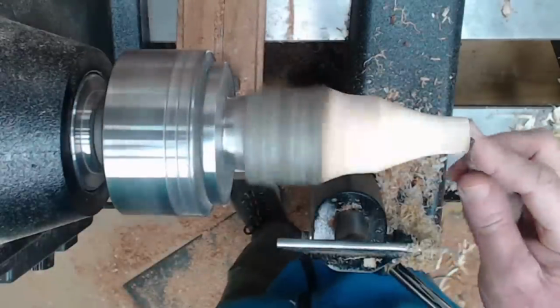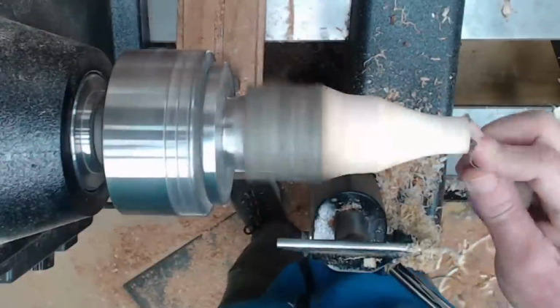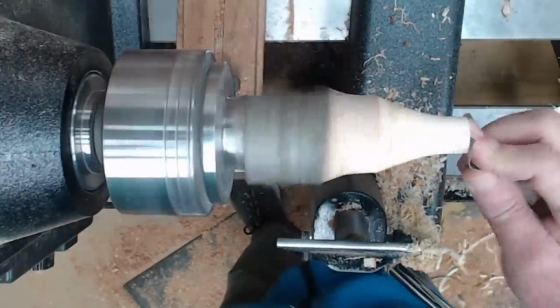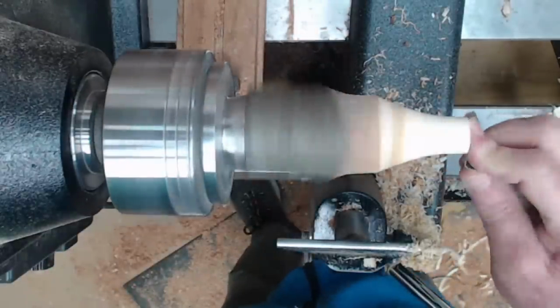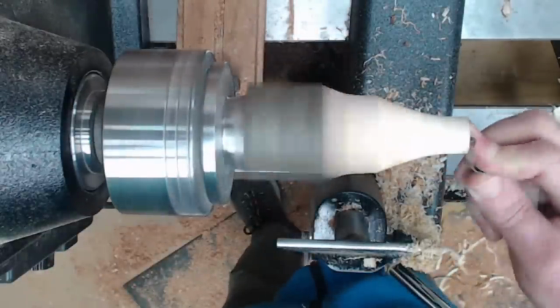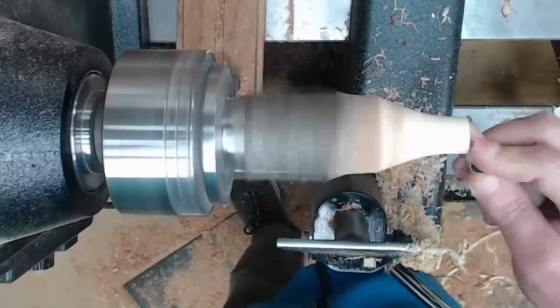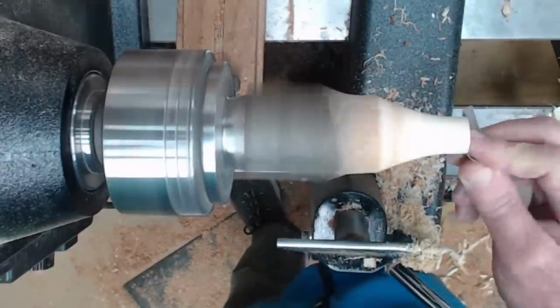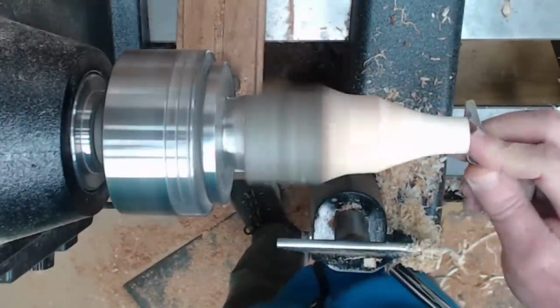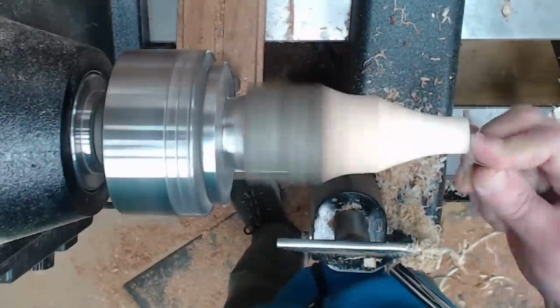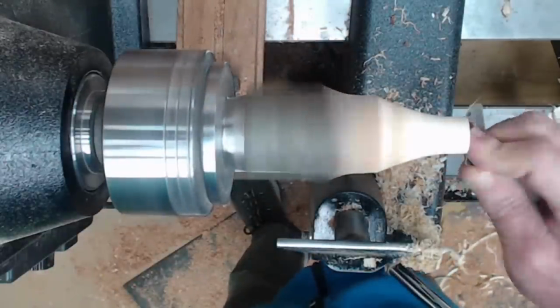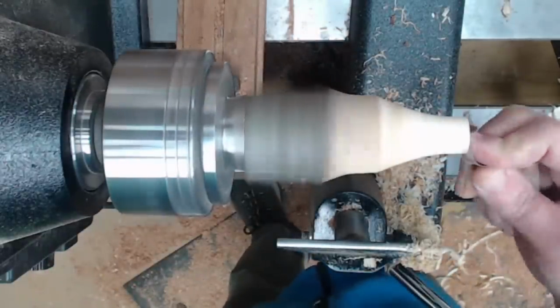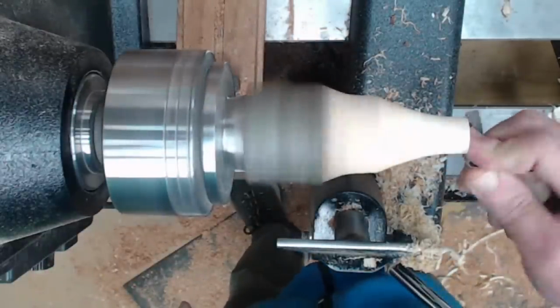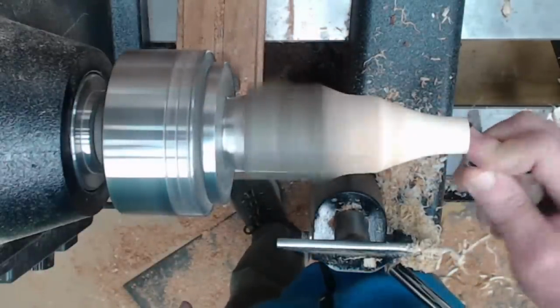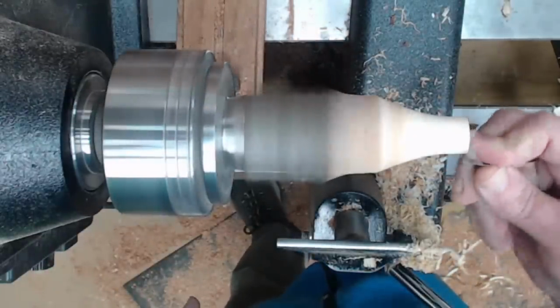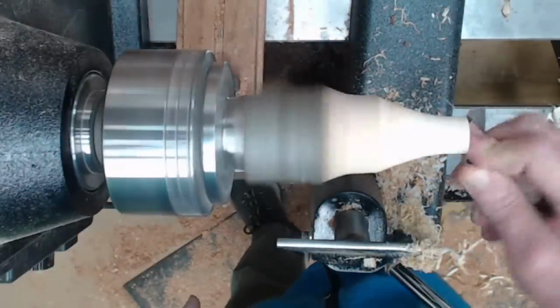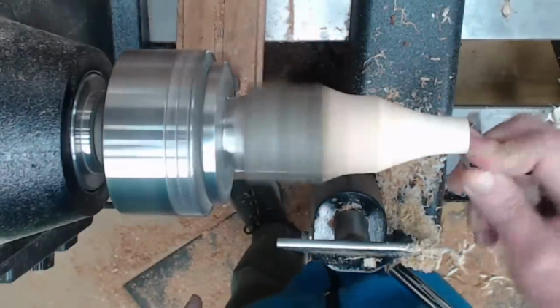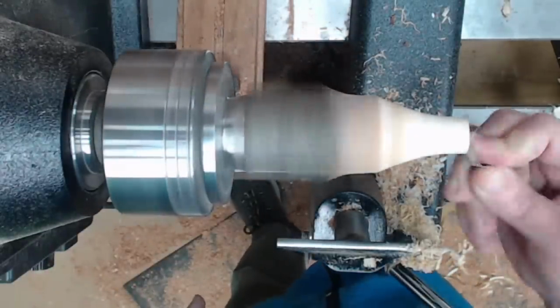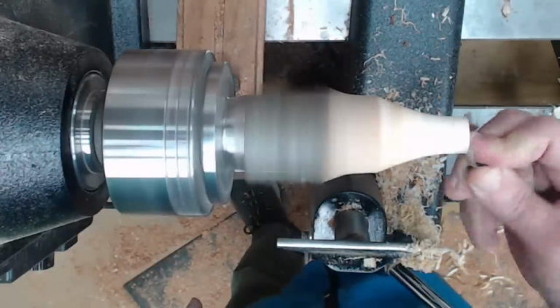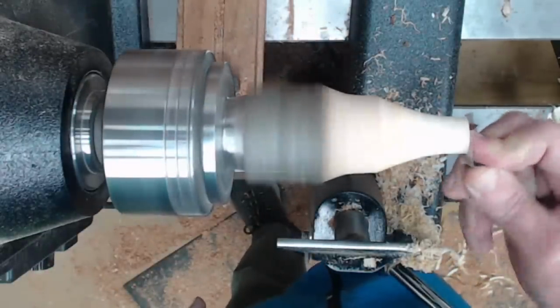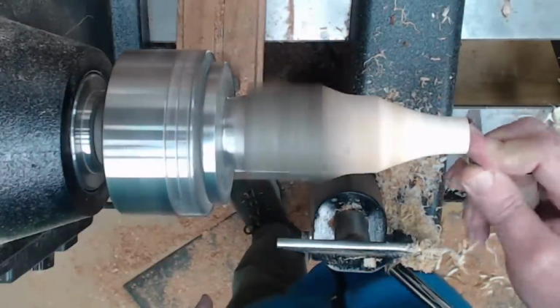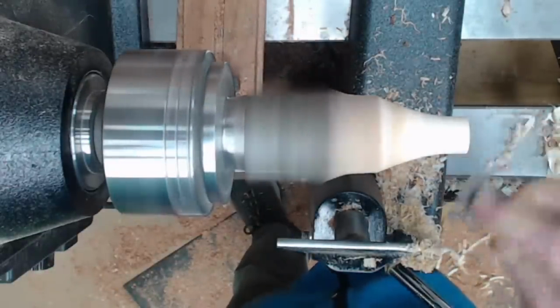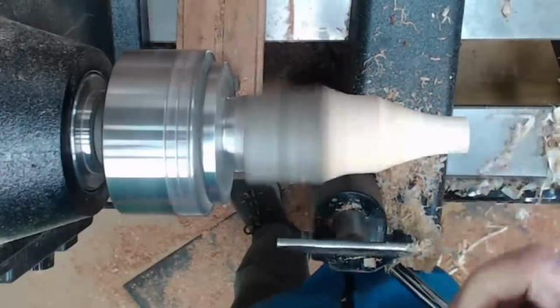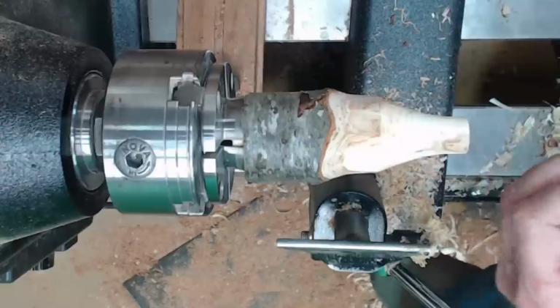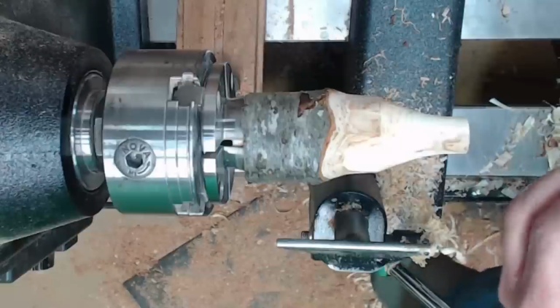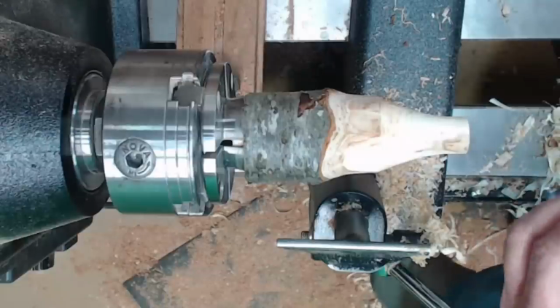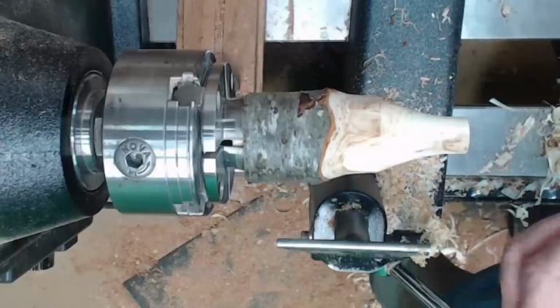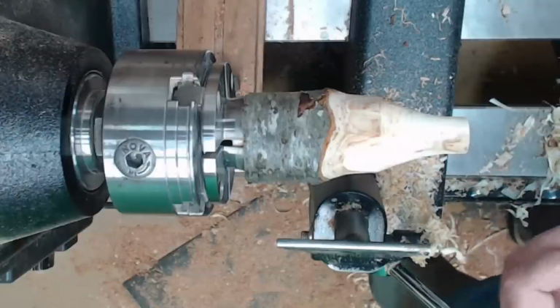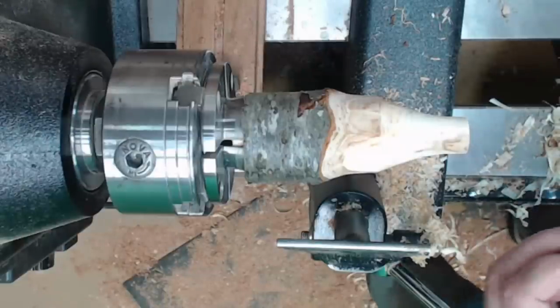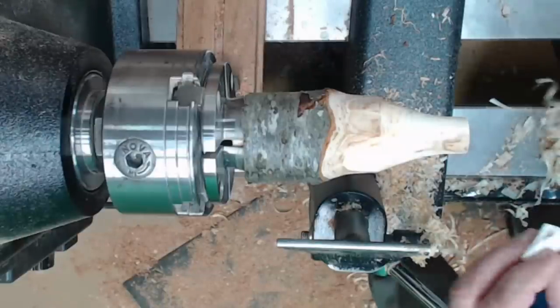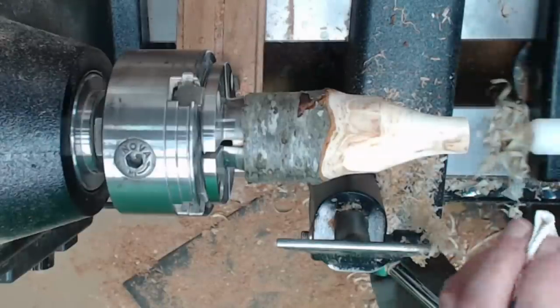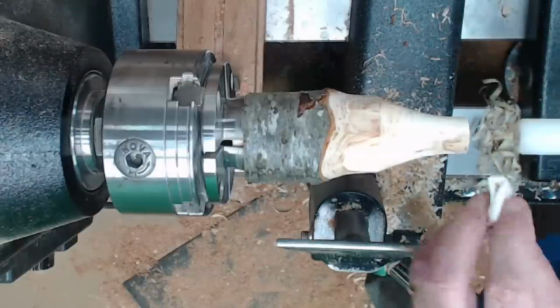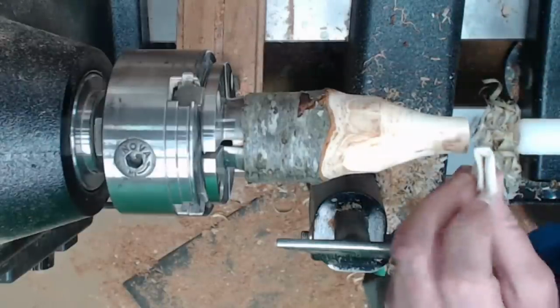Sand it now because you're not going to be able to come back to it. Go ahead and sand that inside. Now we're going to work on the outside of the flower.